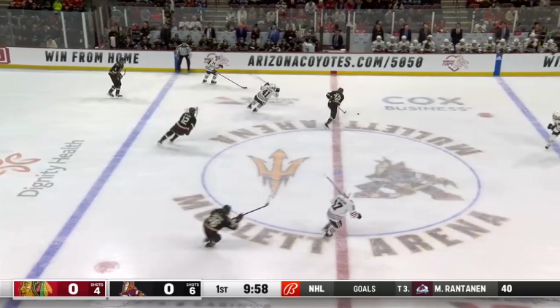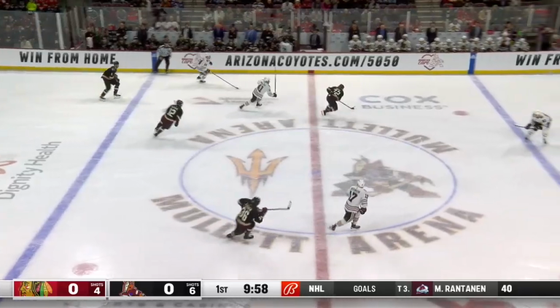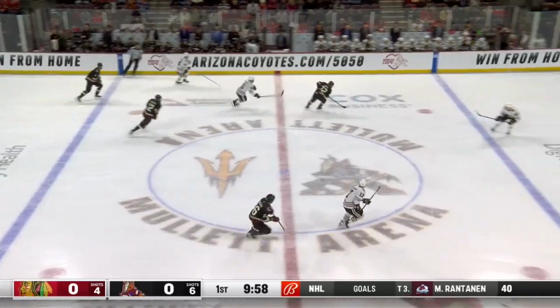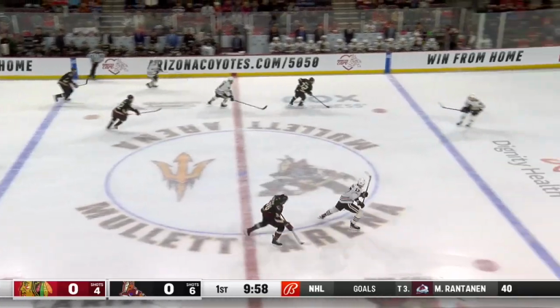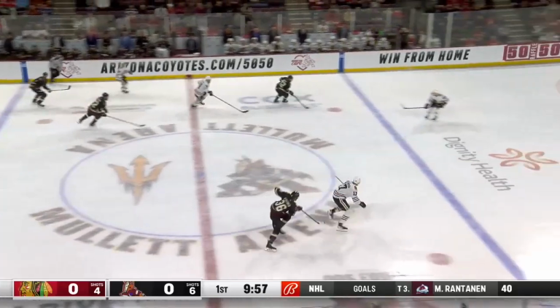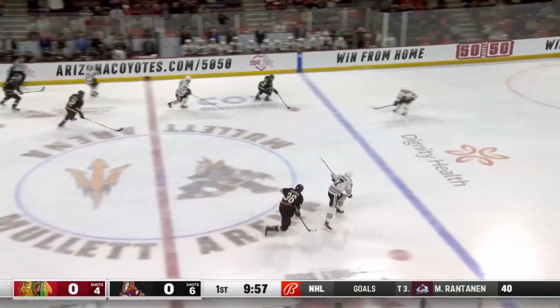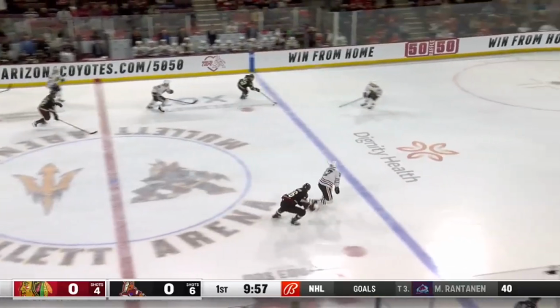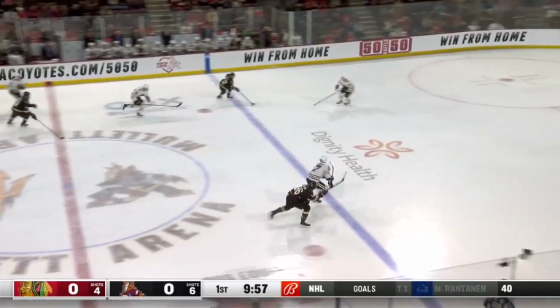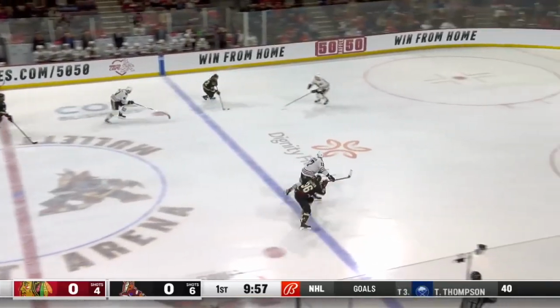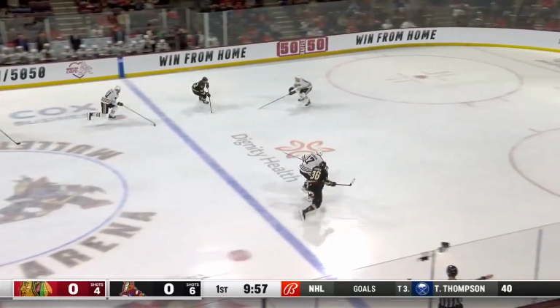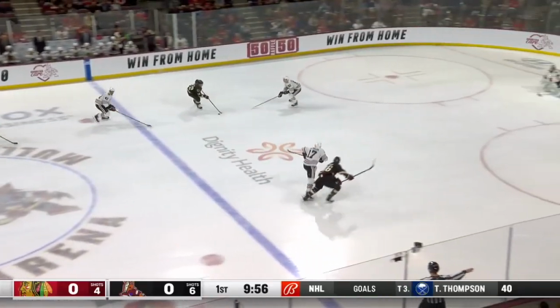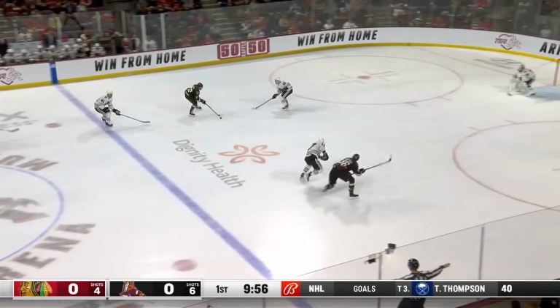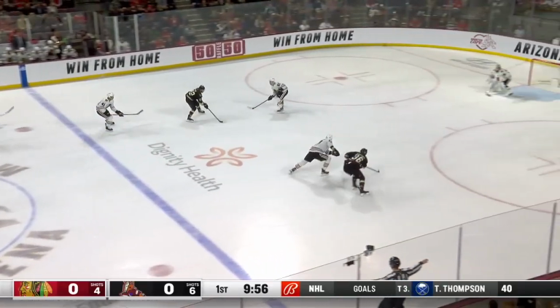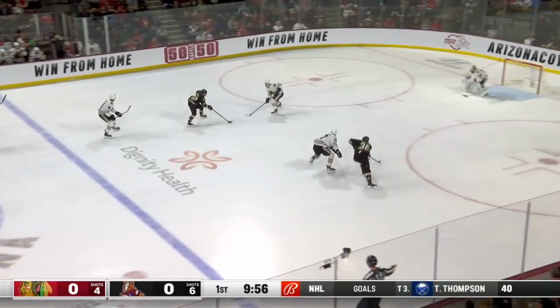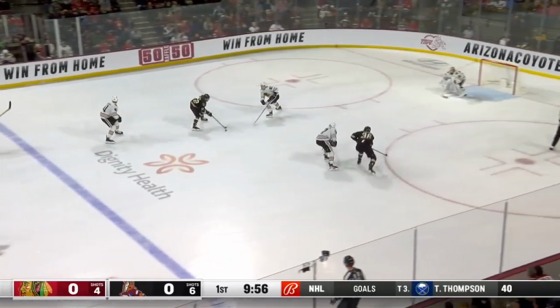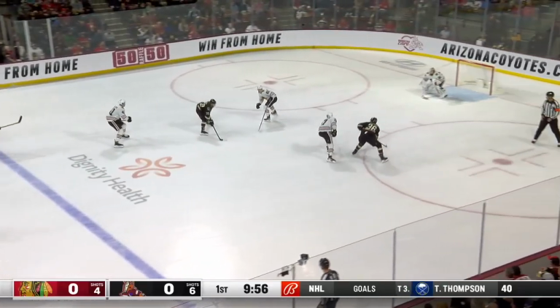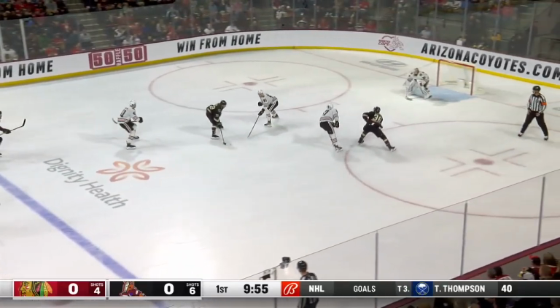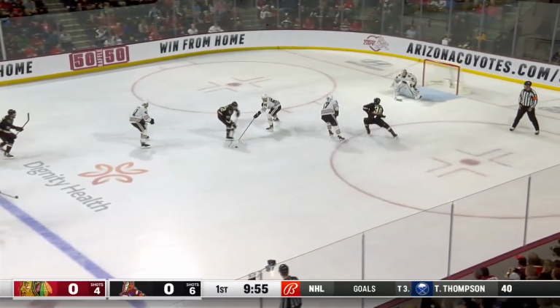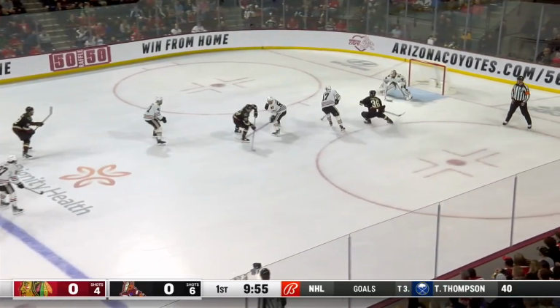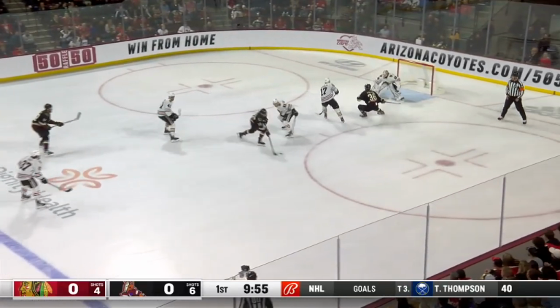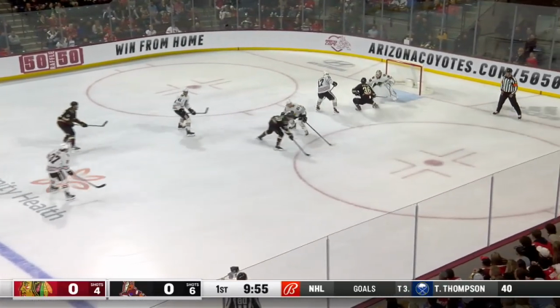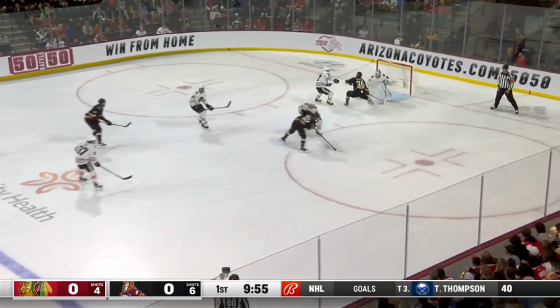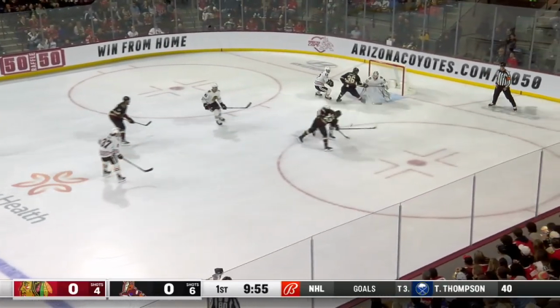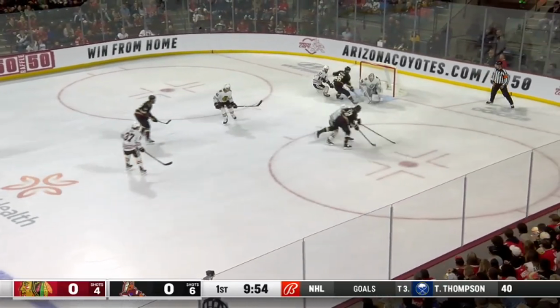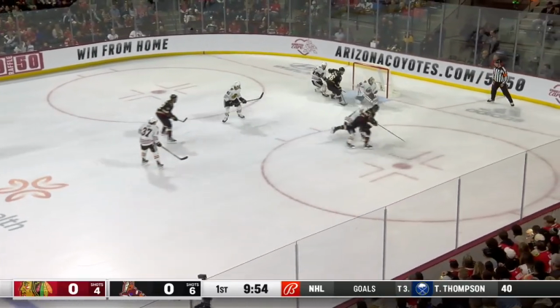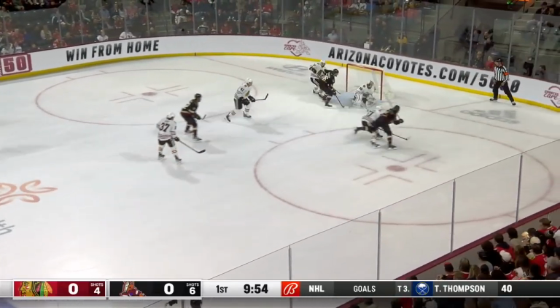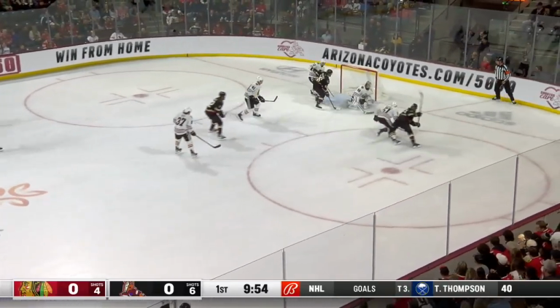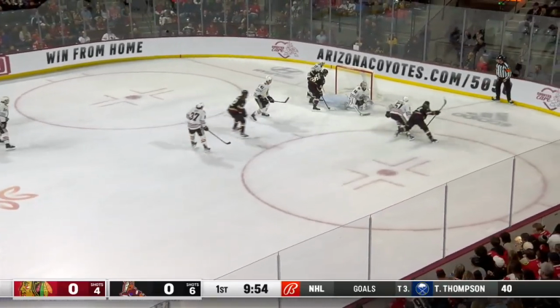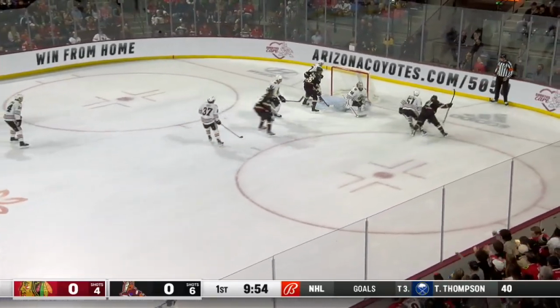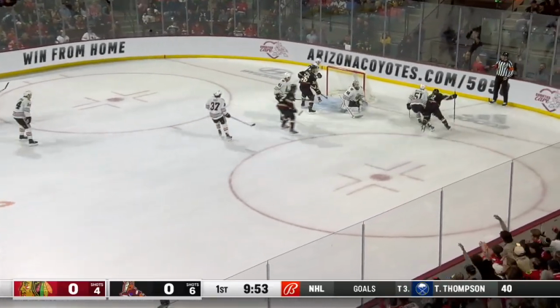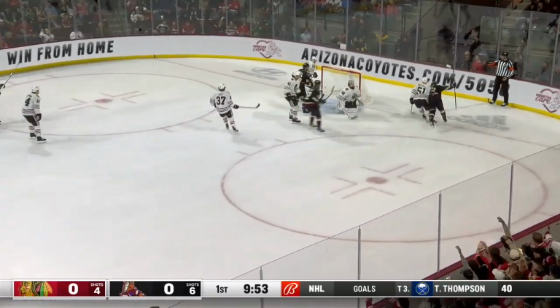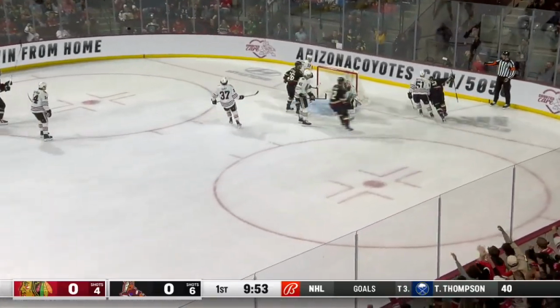Stripped away by Boyd — he brings it in. Travis Boyd with the shot — he scores!